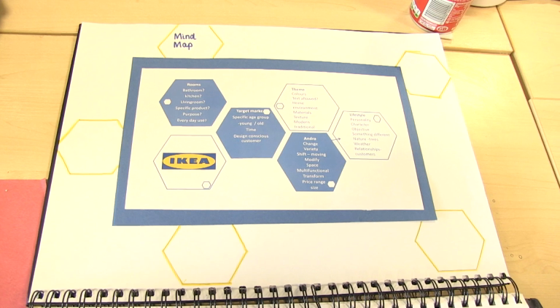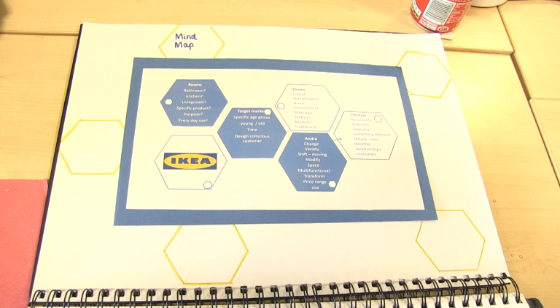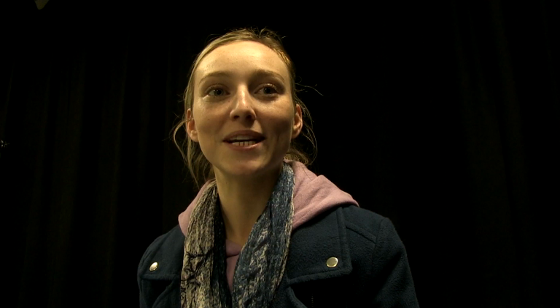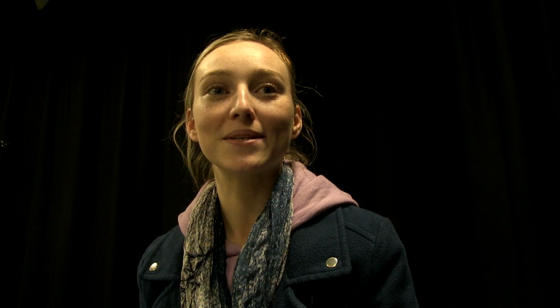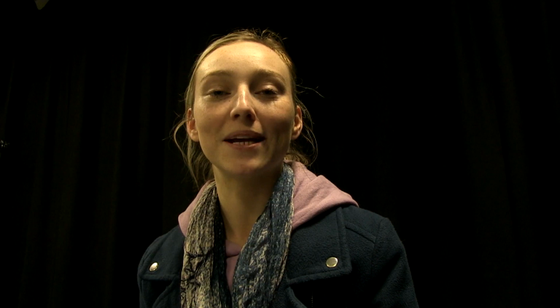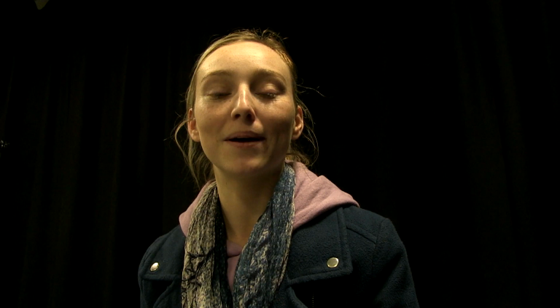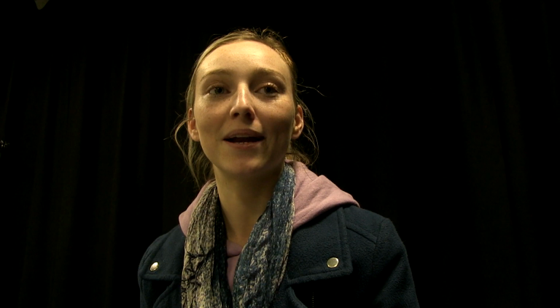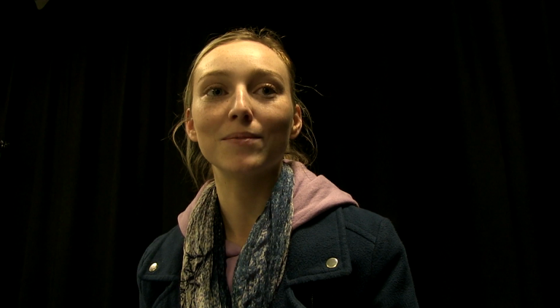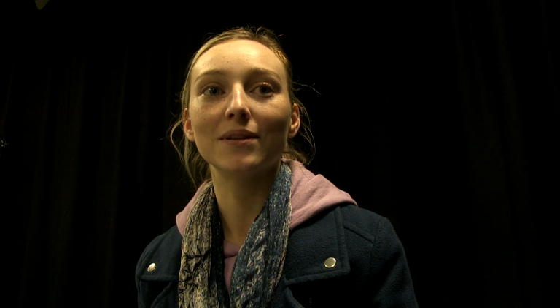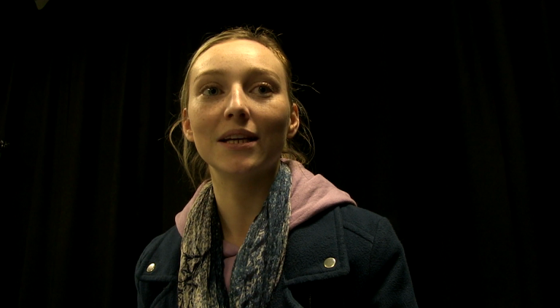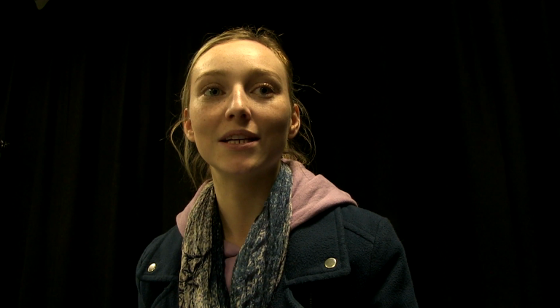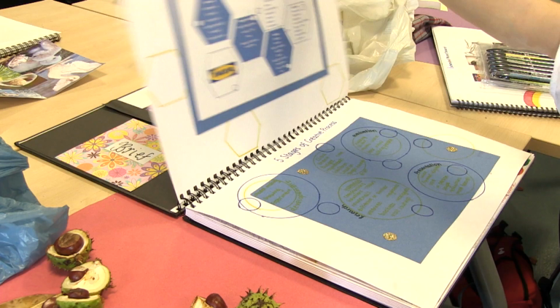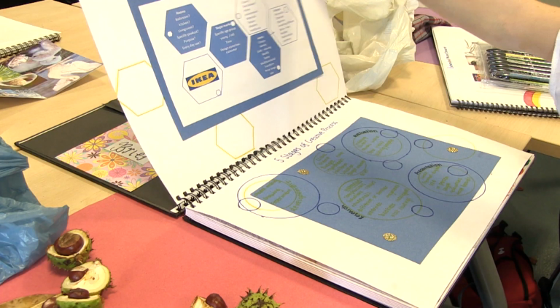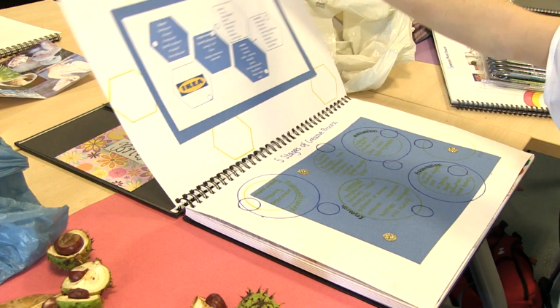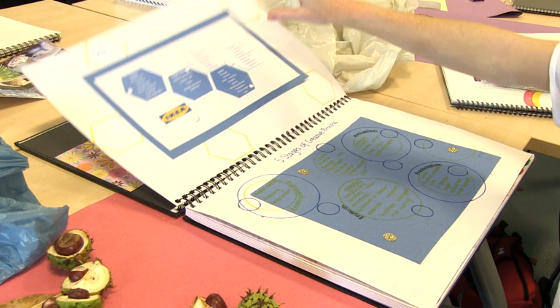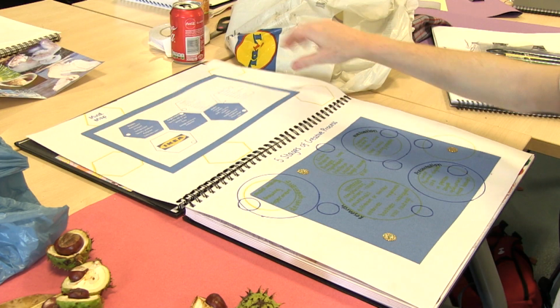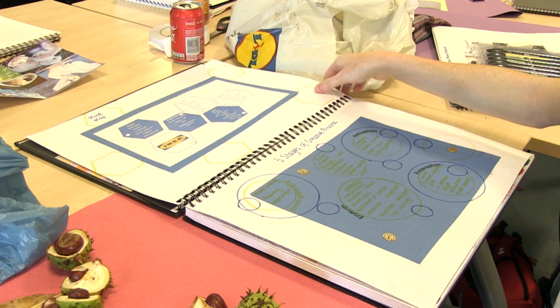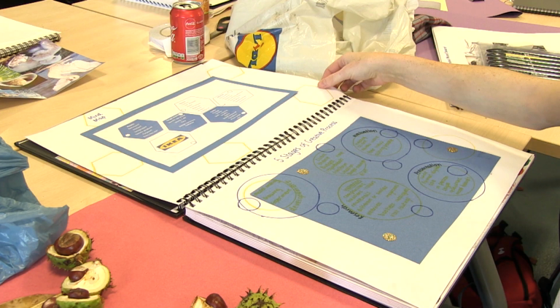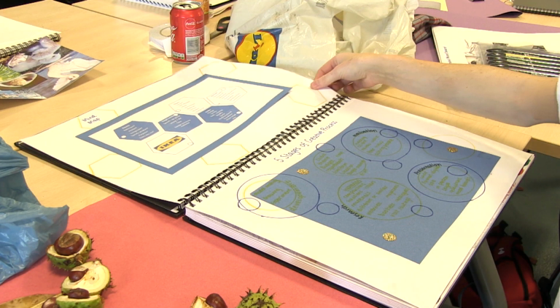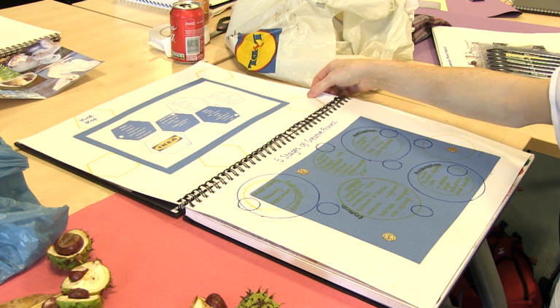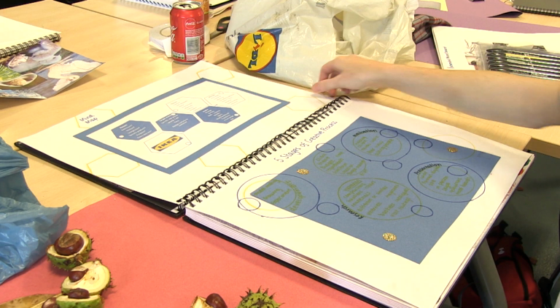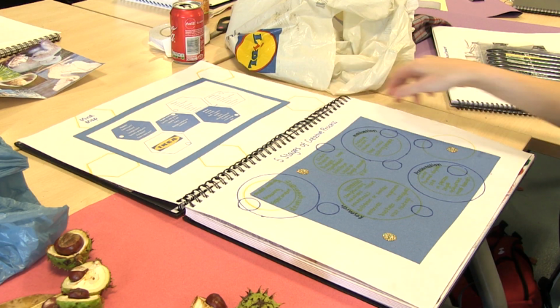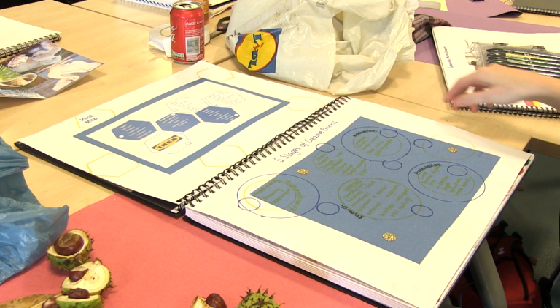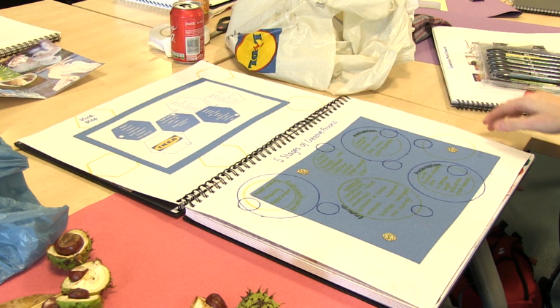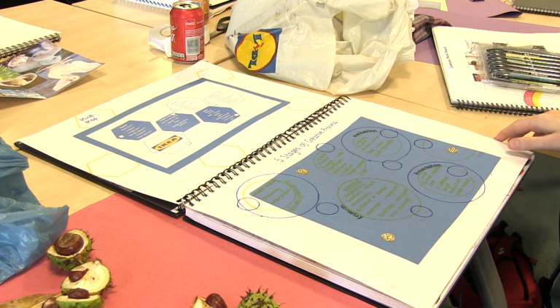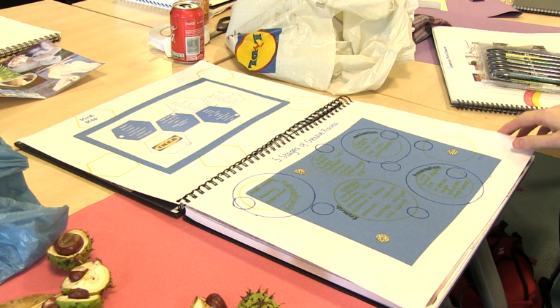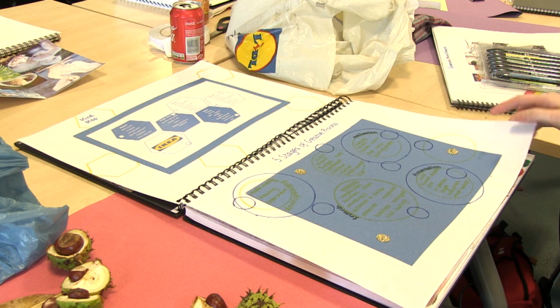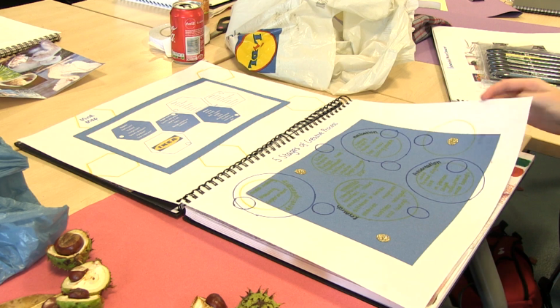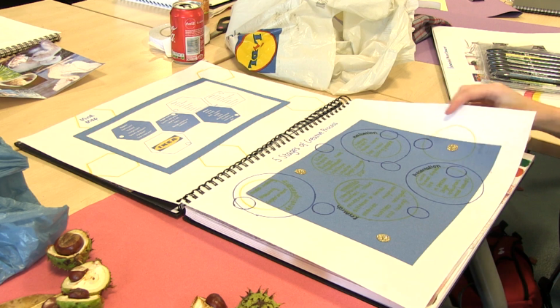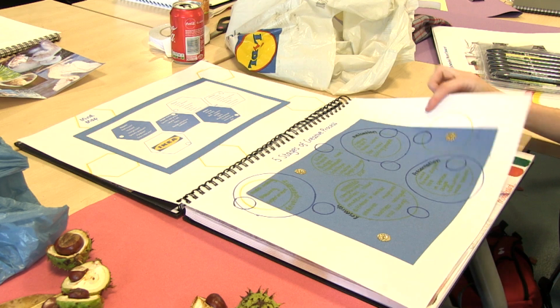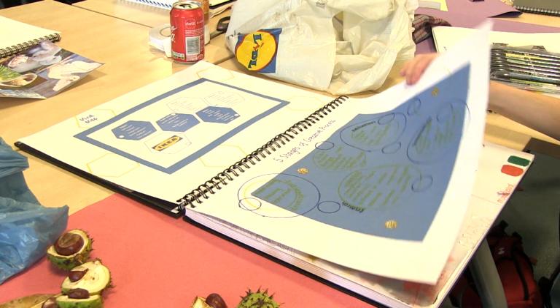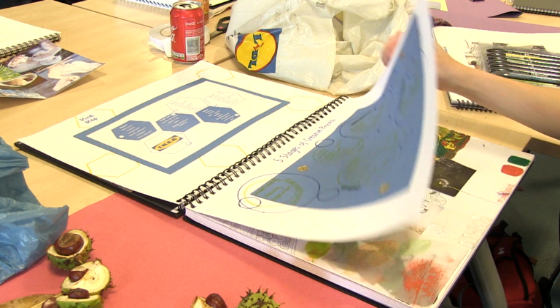My name is Emma and I'm doing the HNC in architecture and interior design. Yeah, I'm really enjoying it.